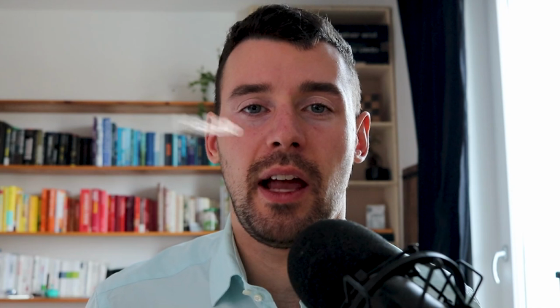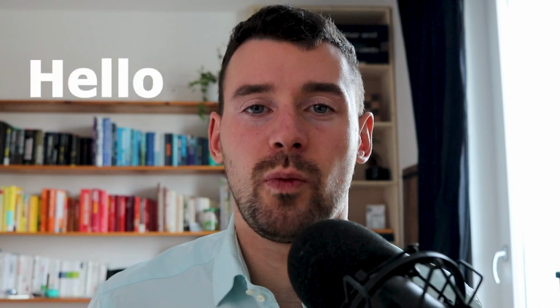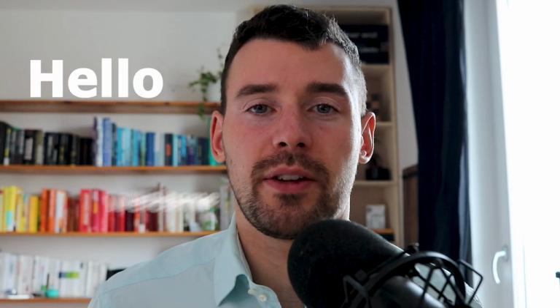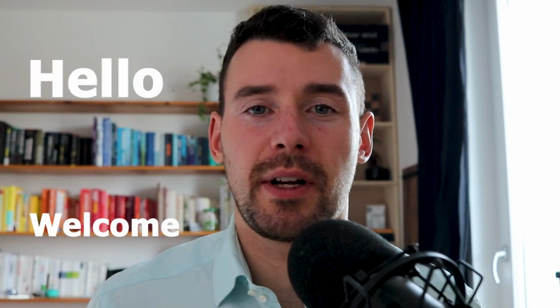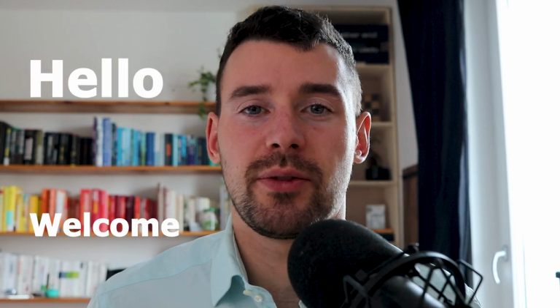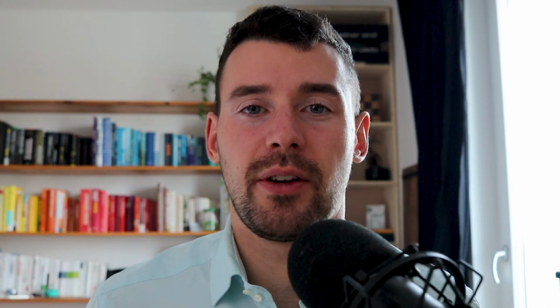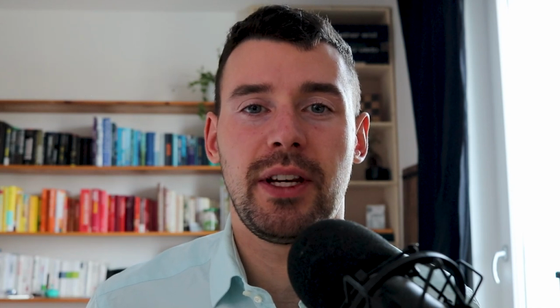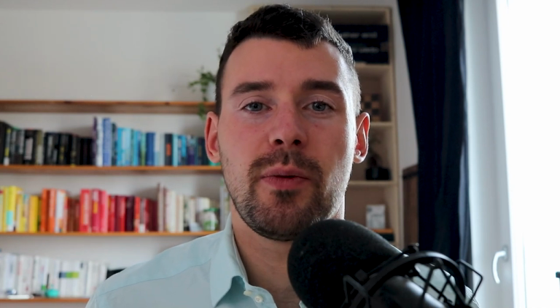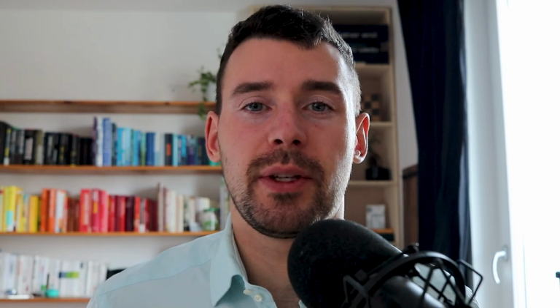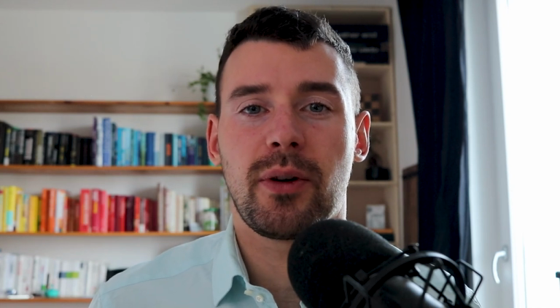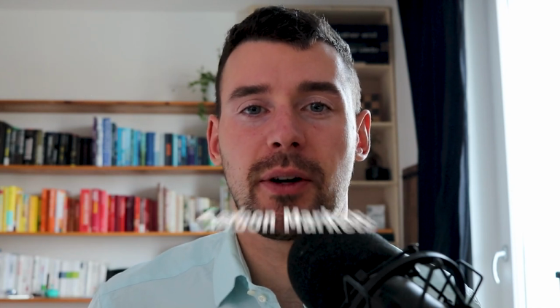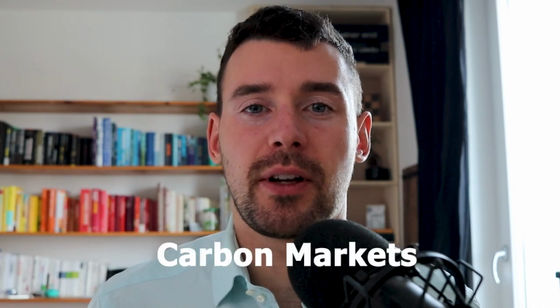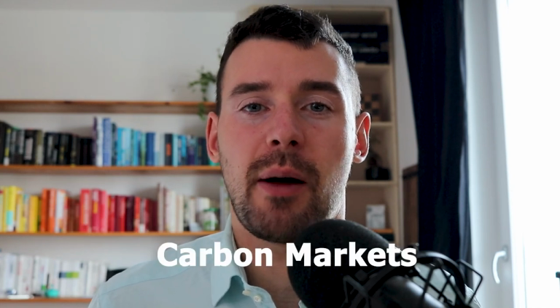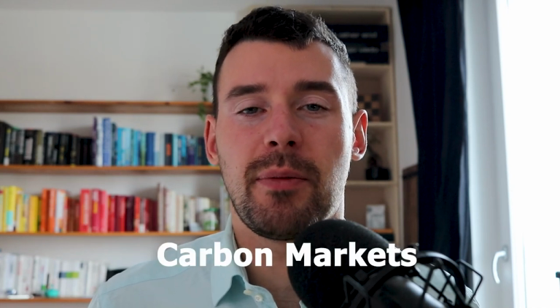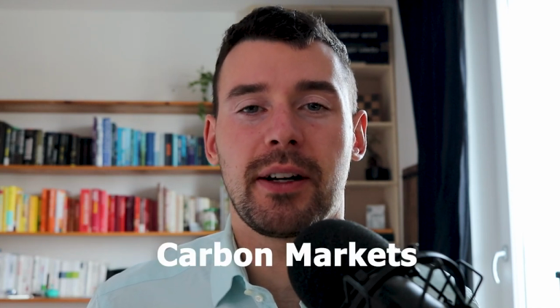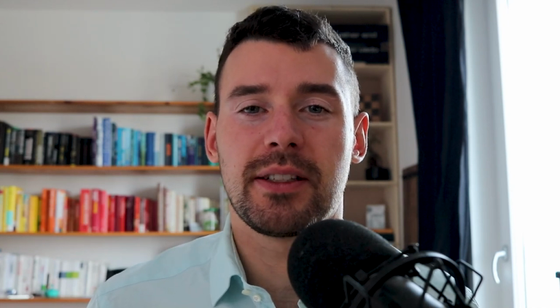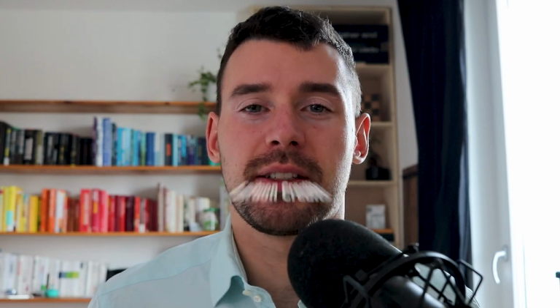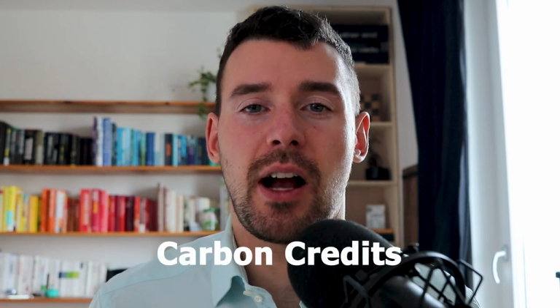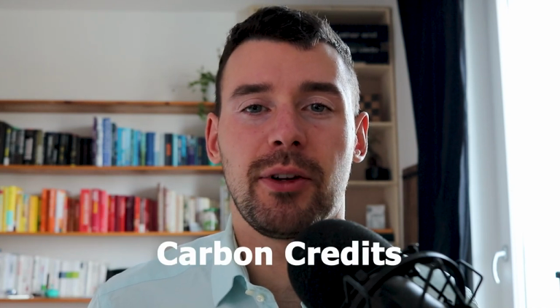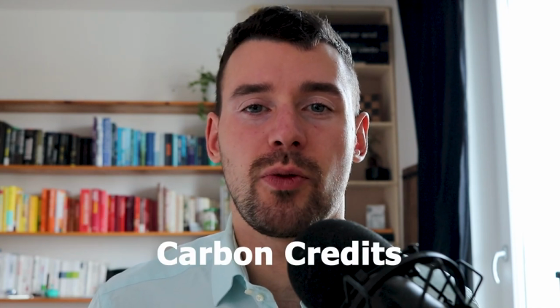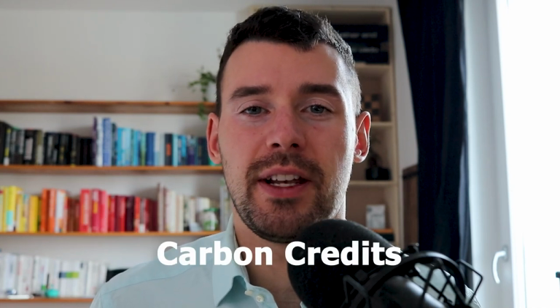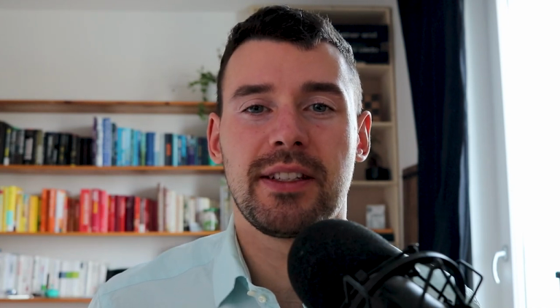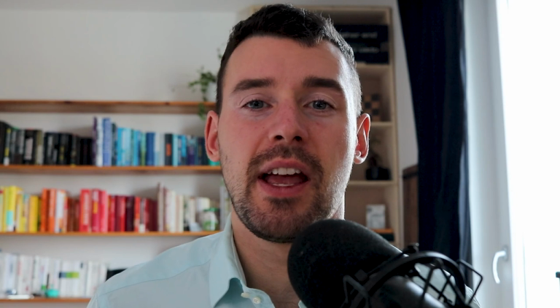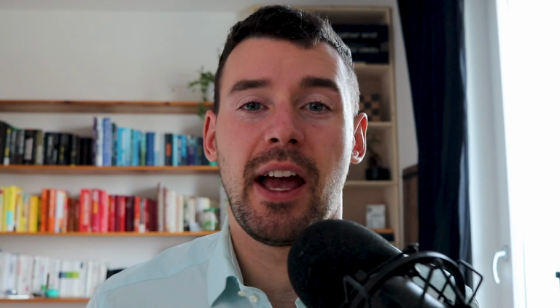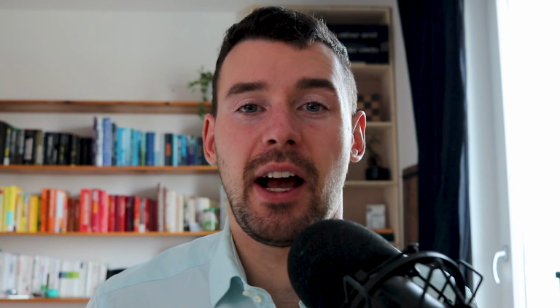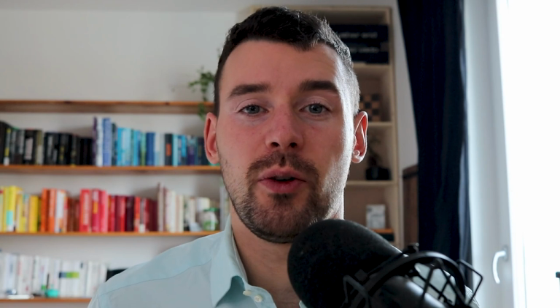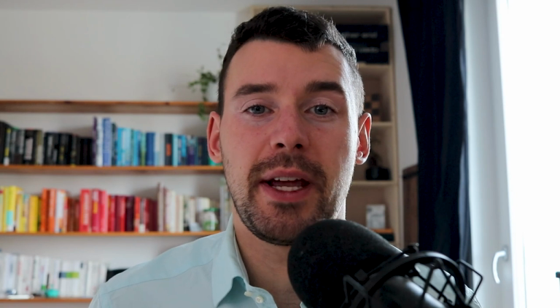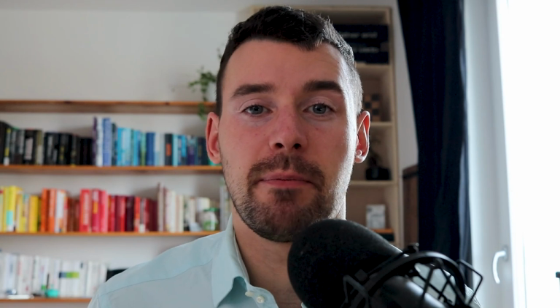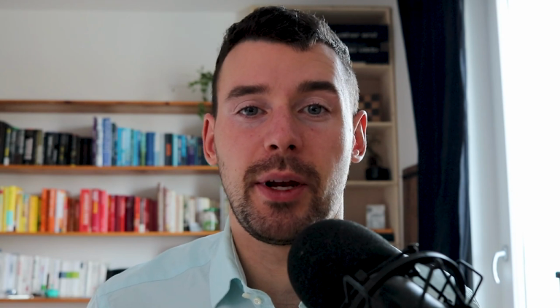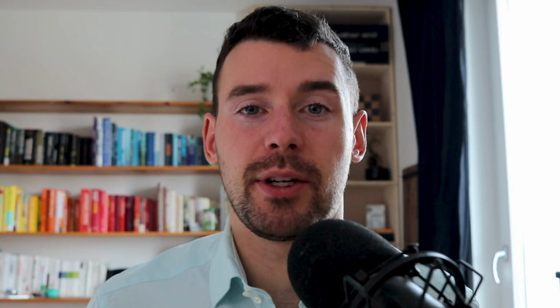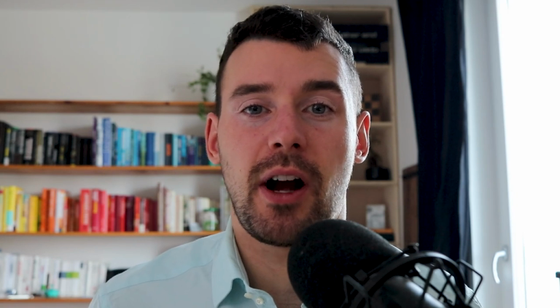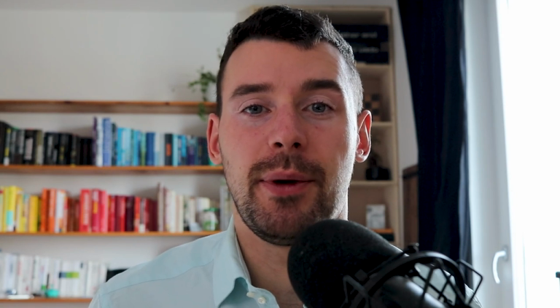Hello and welcome guys to another video where we talk about carbon markets, carbon credits, and how to make money with carbon.